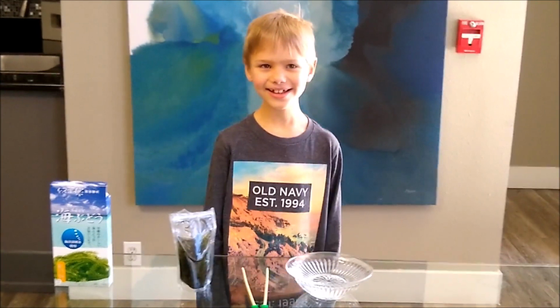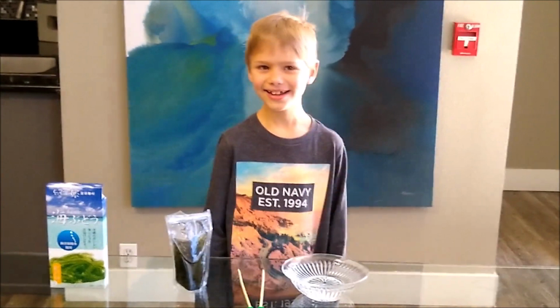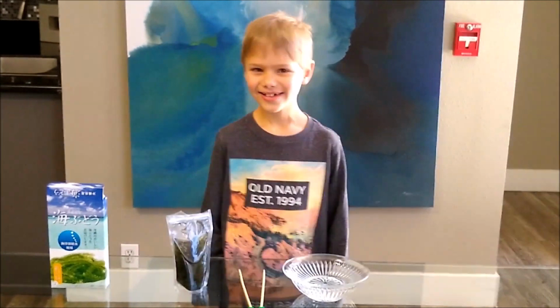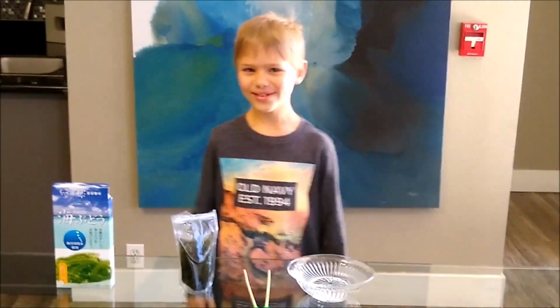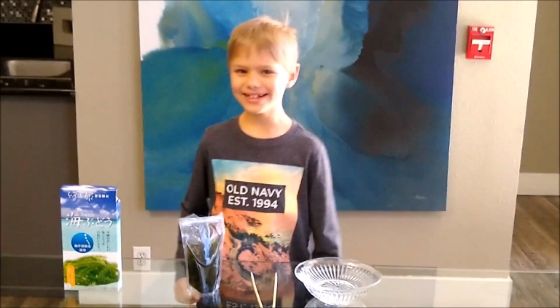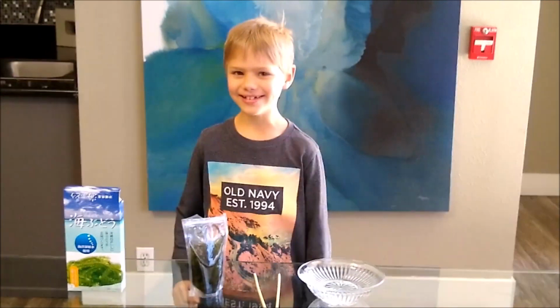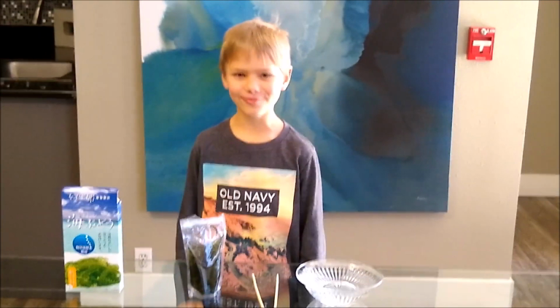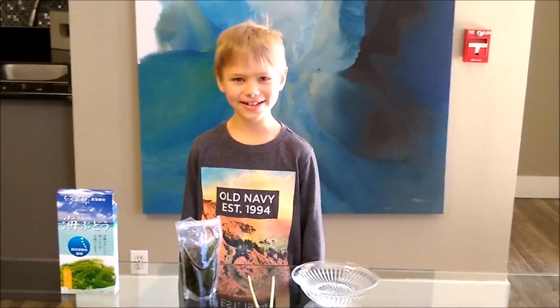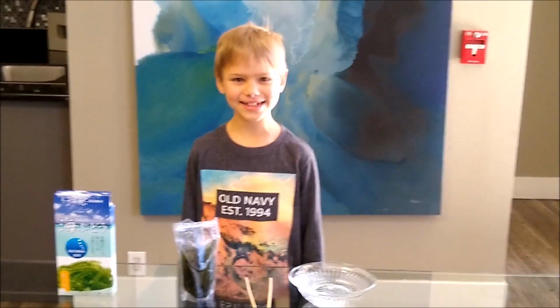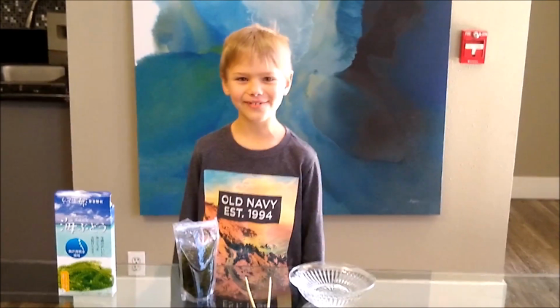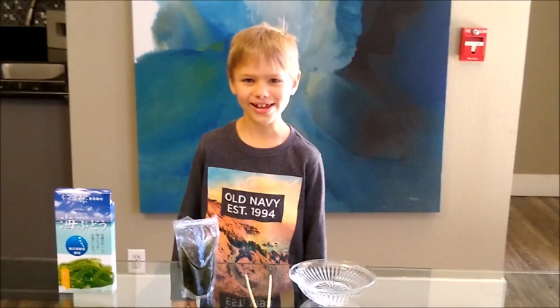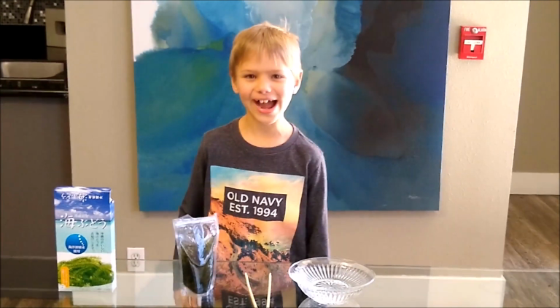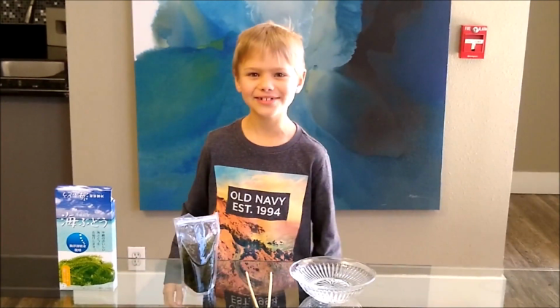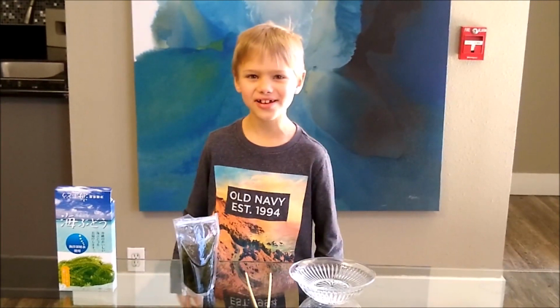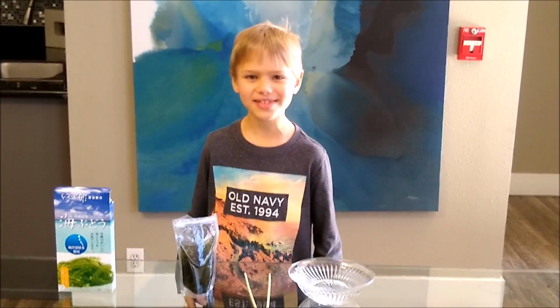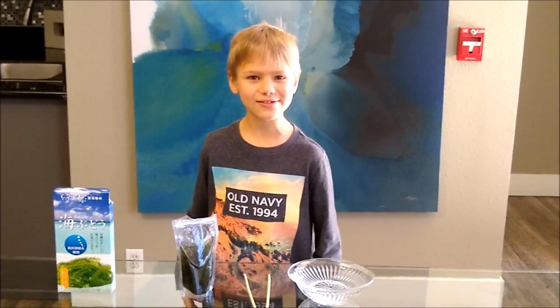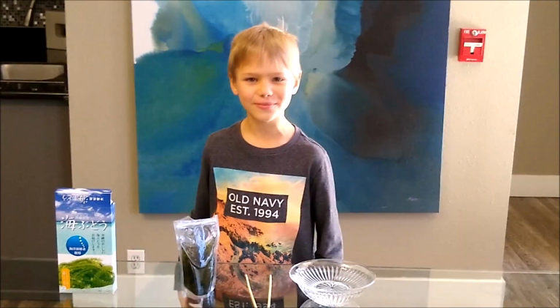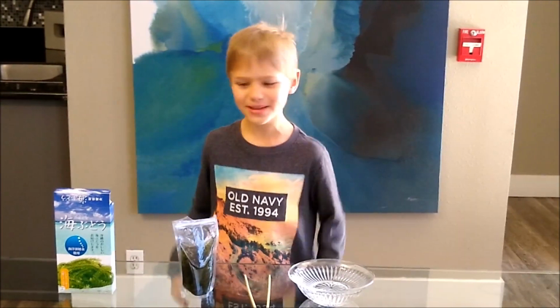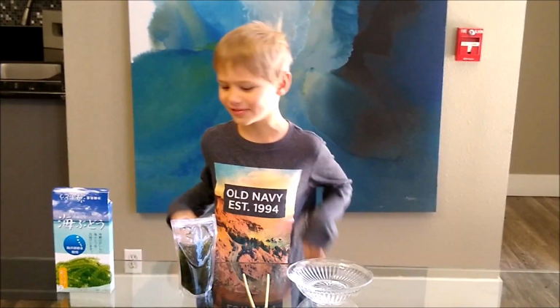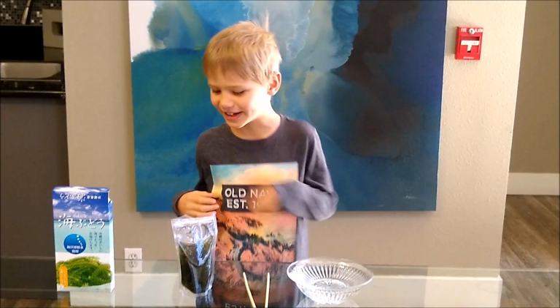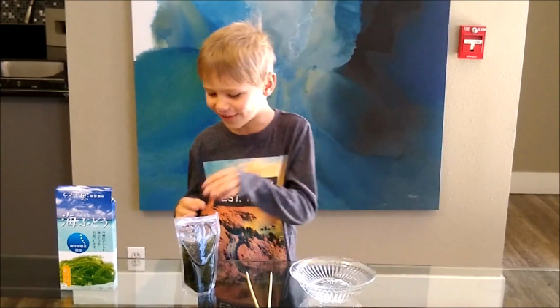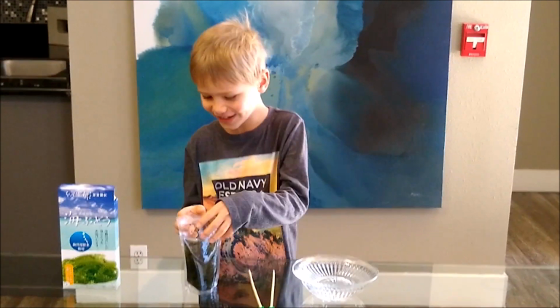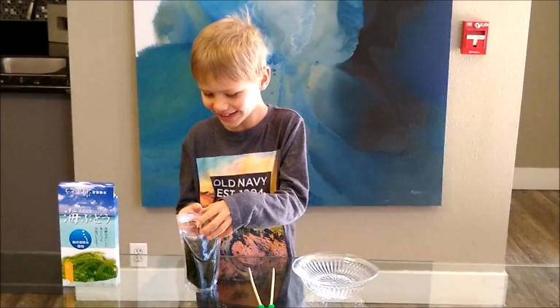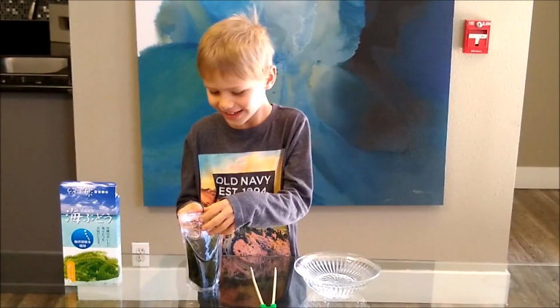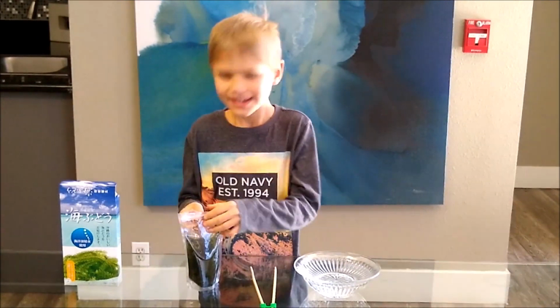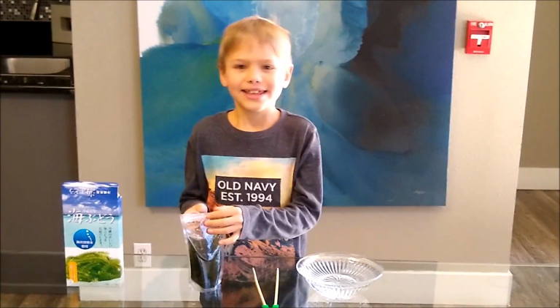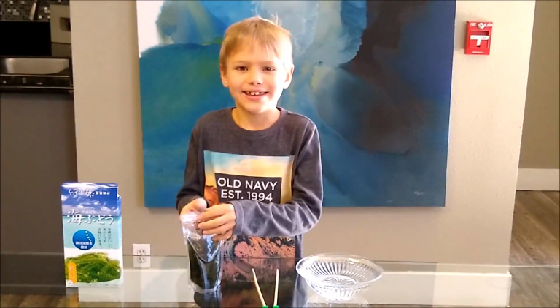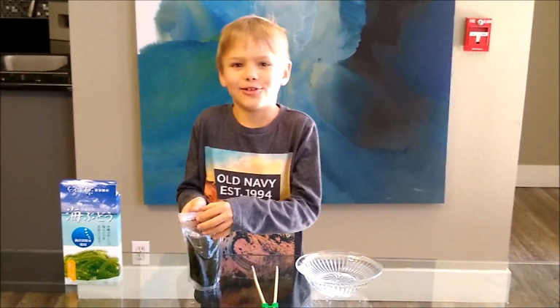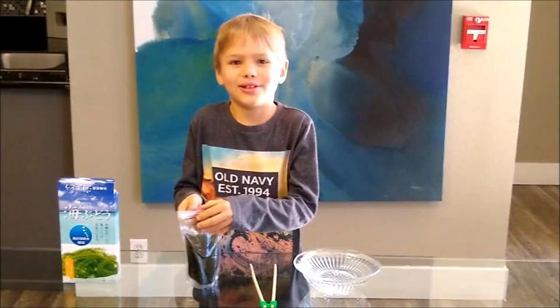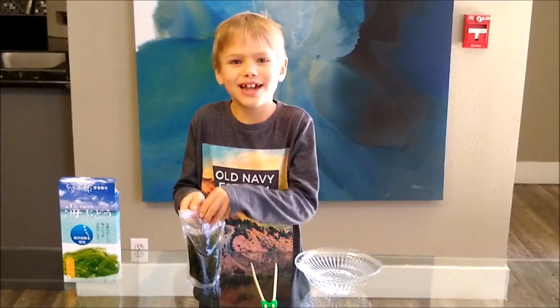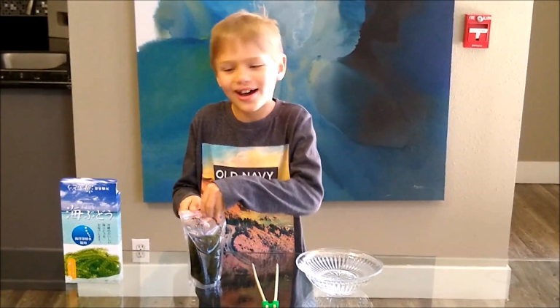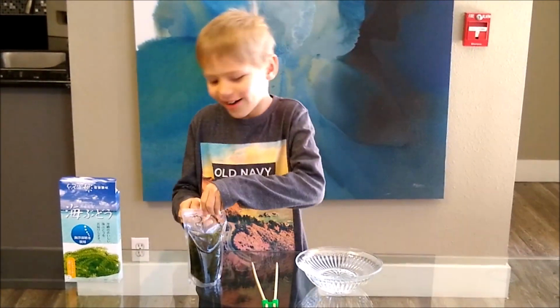We need to rinse and rehydrate the Umibuto. Here we go!